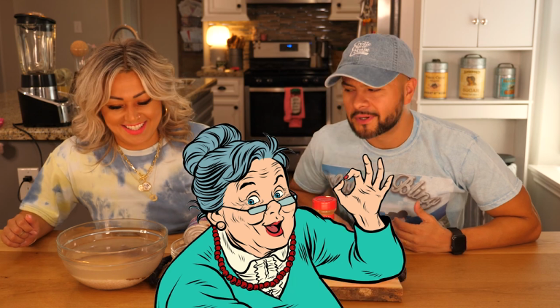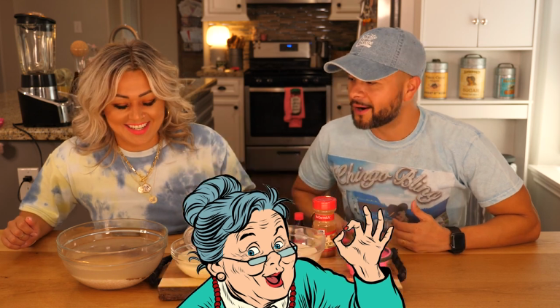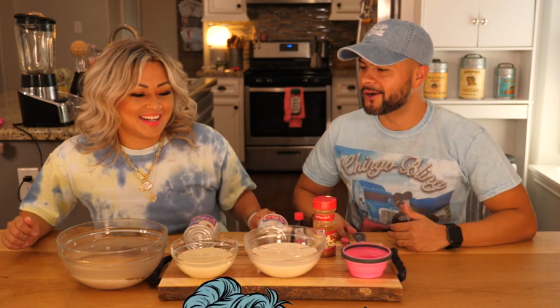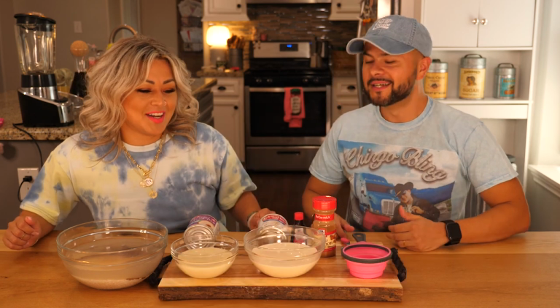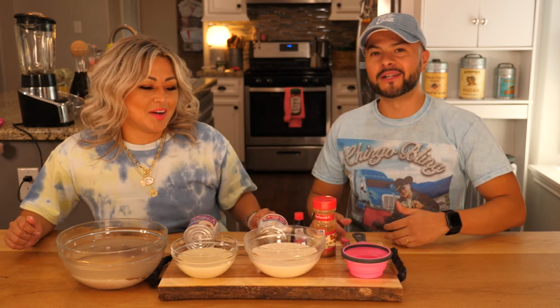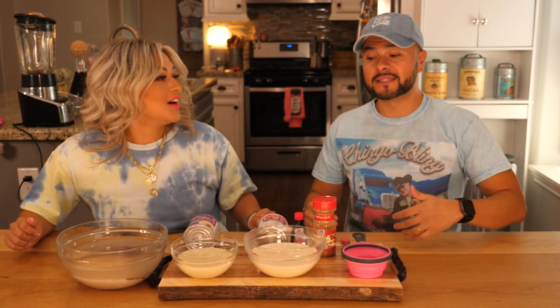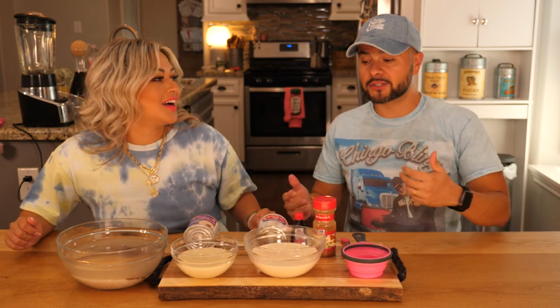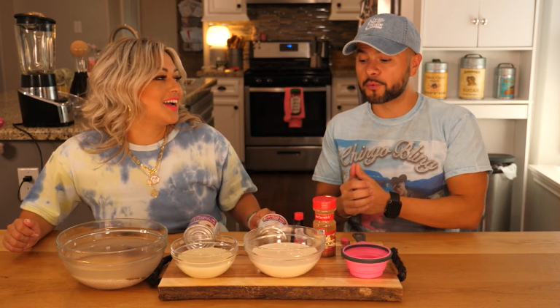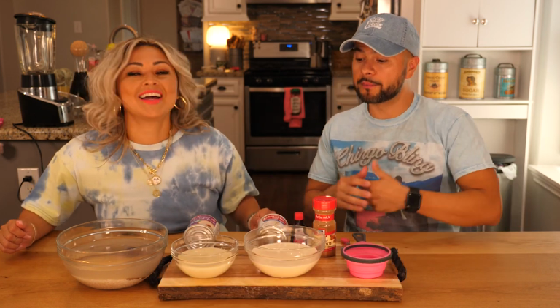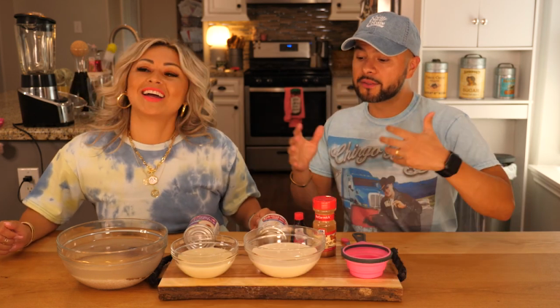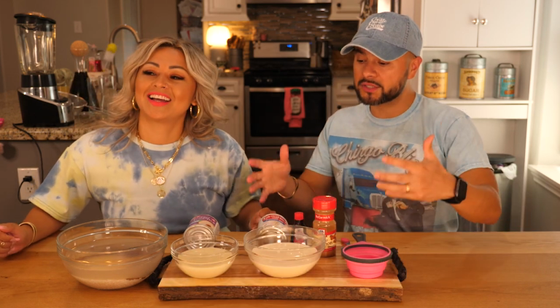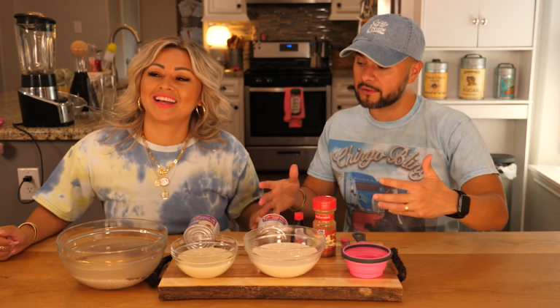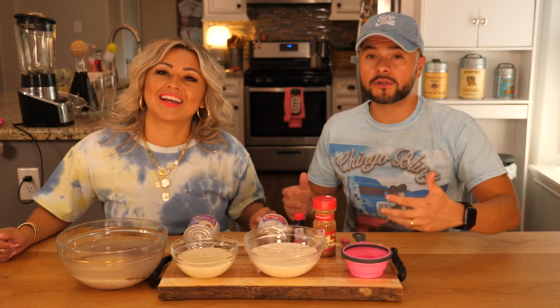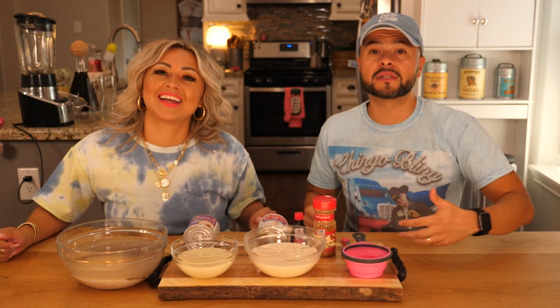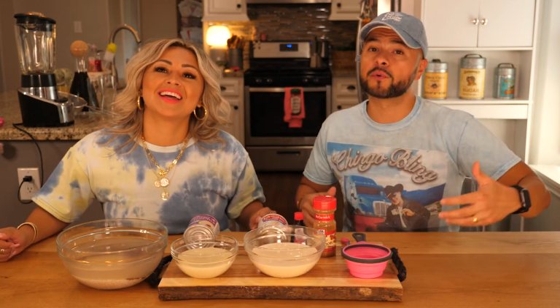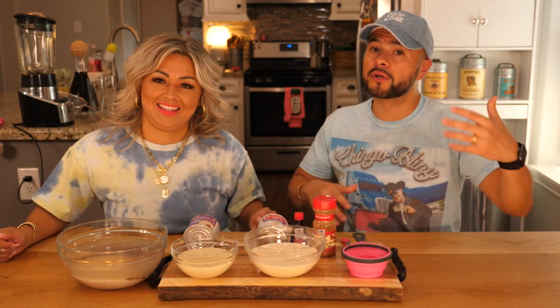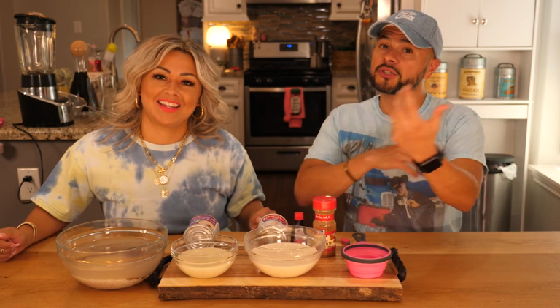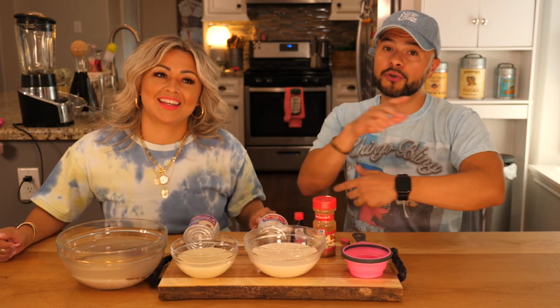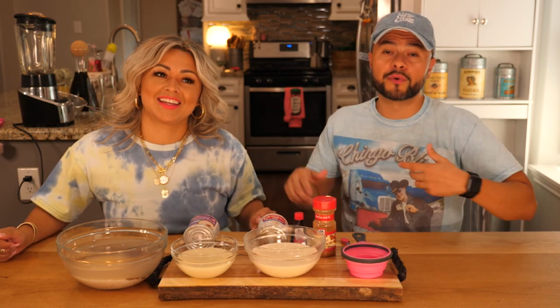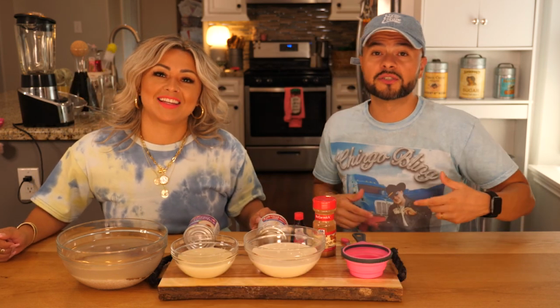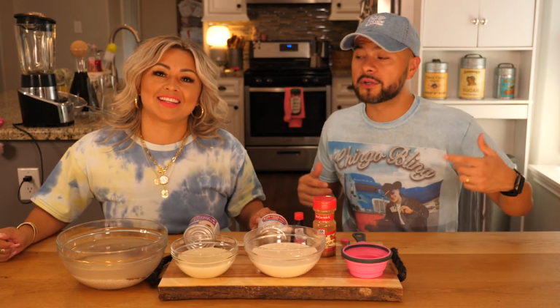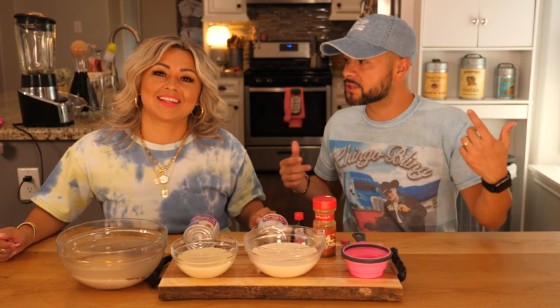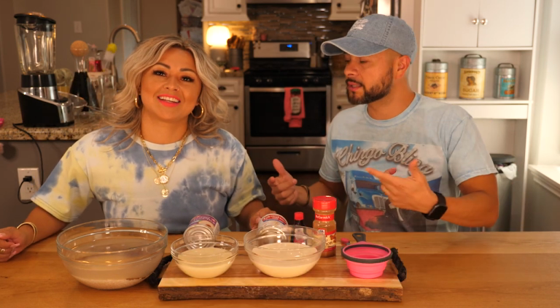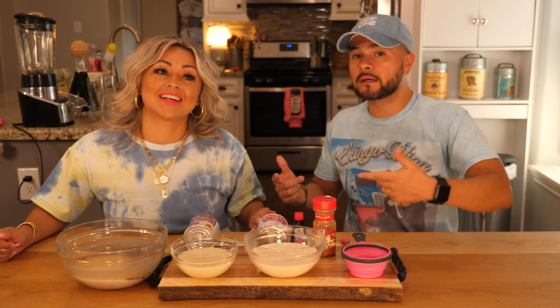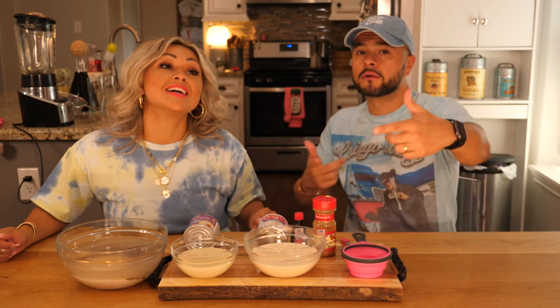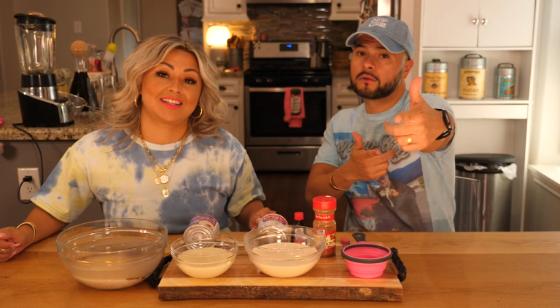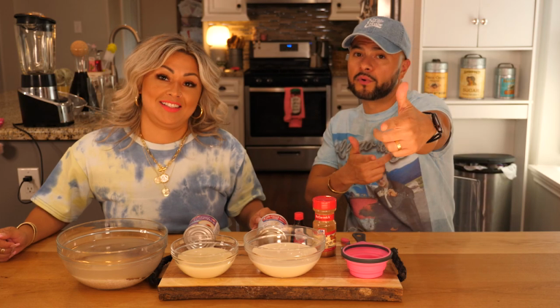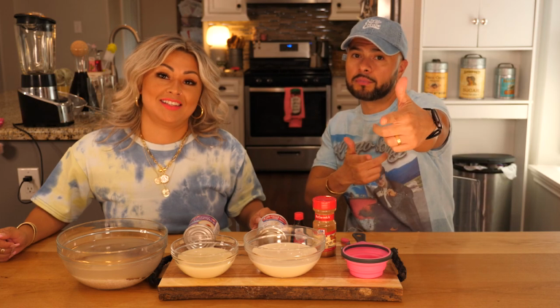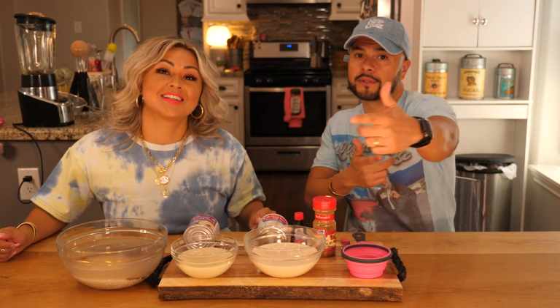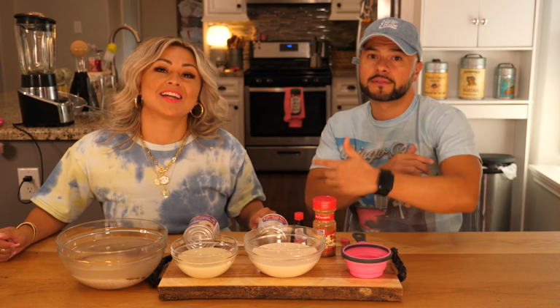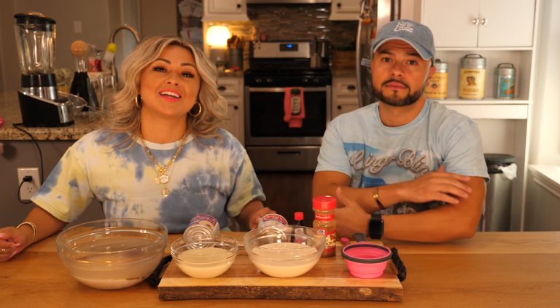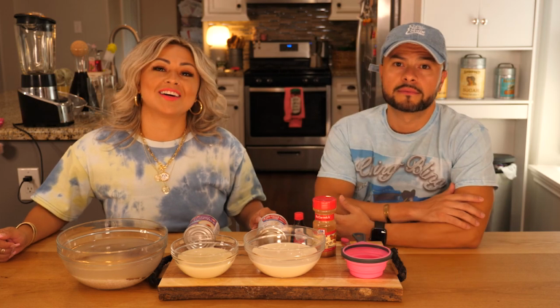Alright y'all, so let's get started. We're gonna make the horchata first and then we're gonna show you the rest. Dirty horchata with the Blings.